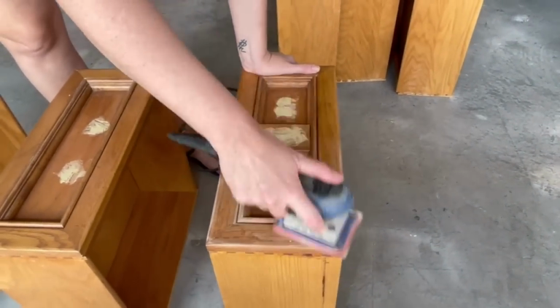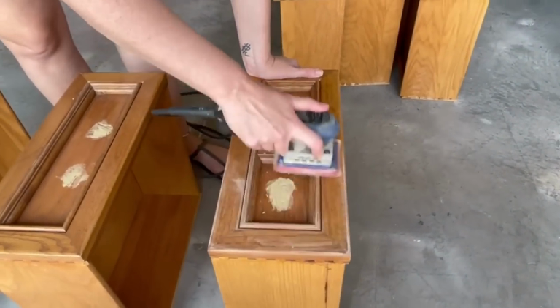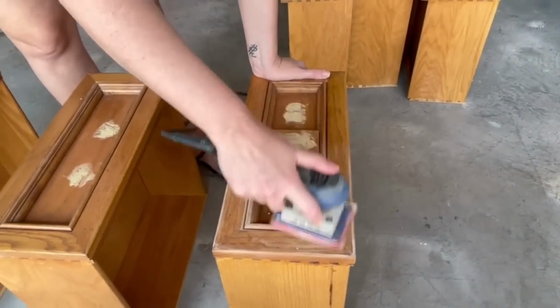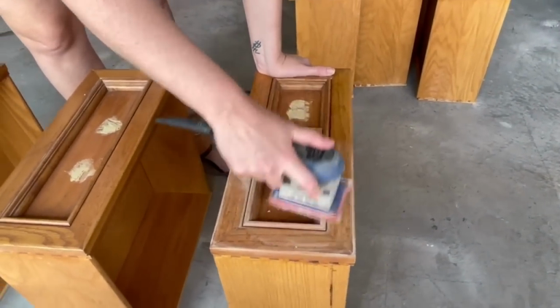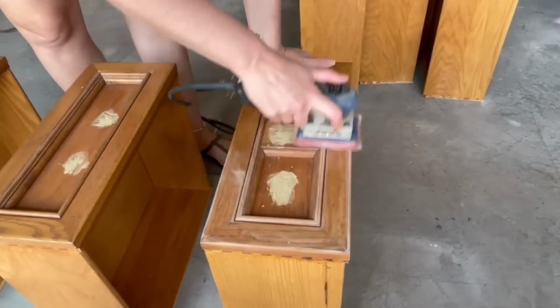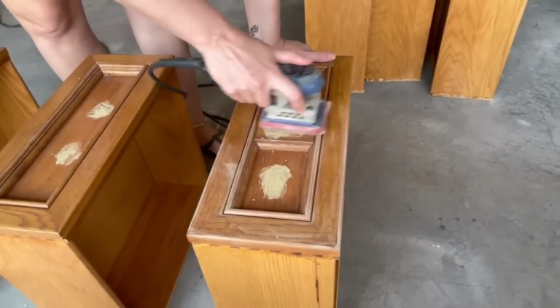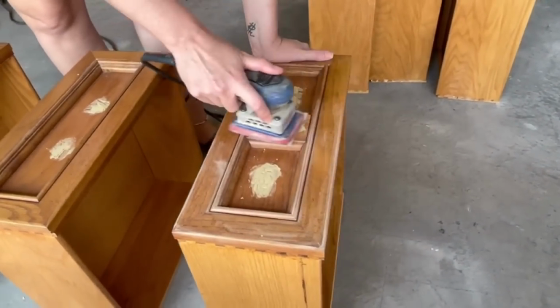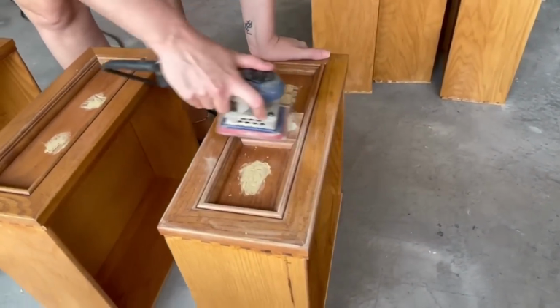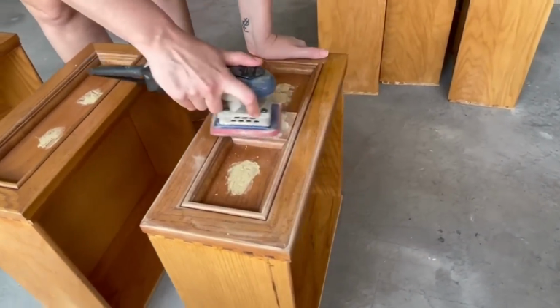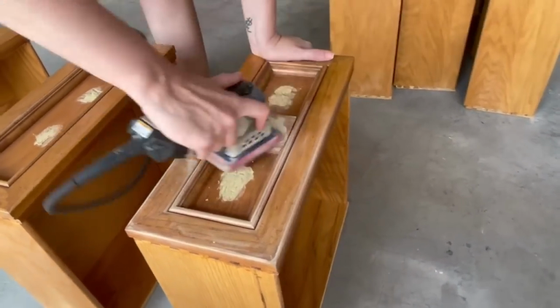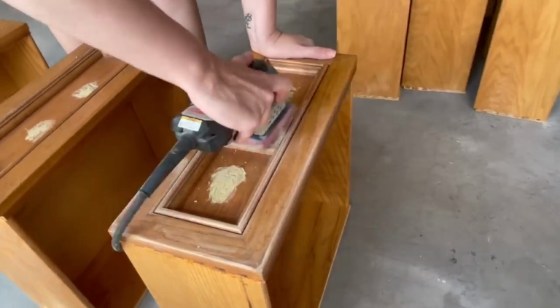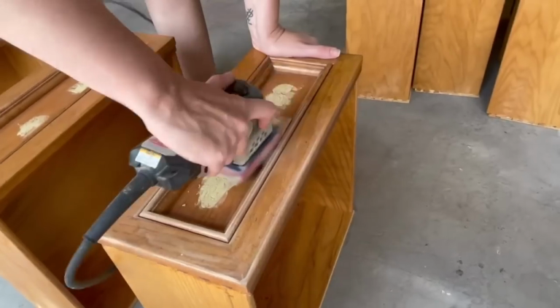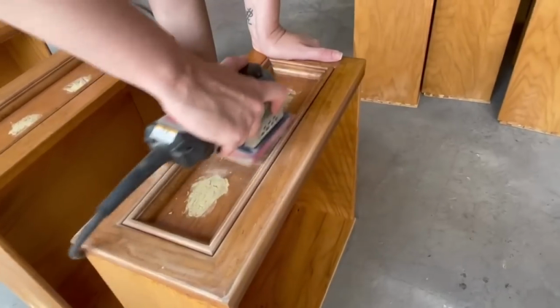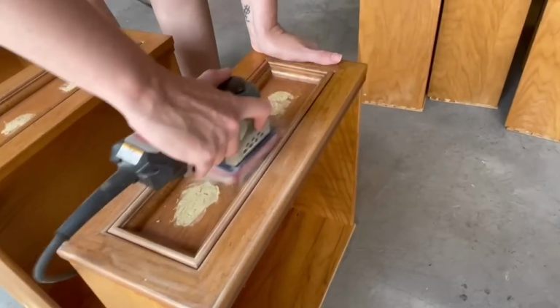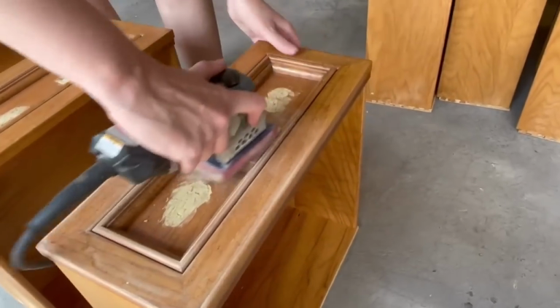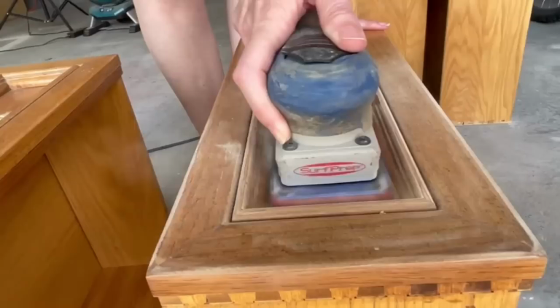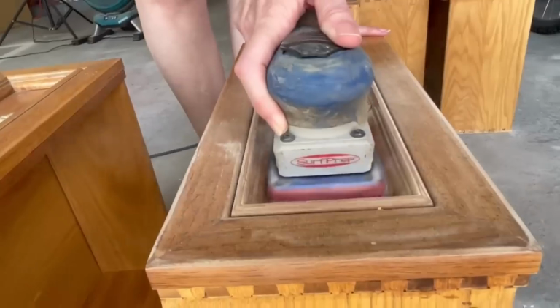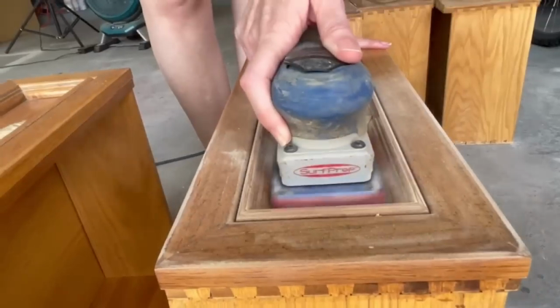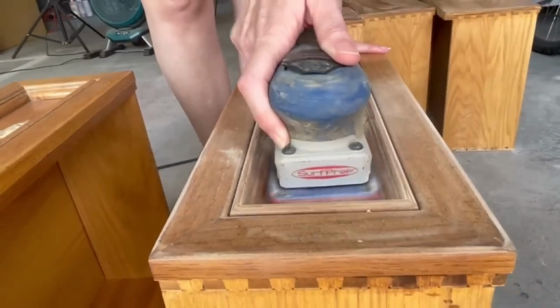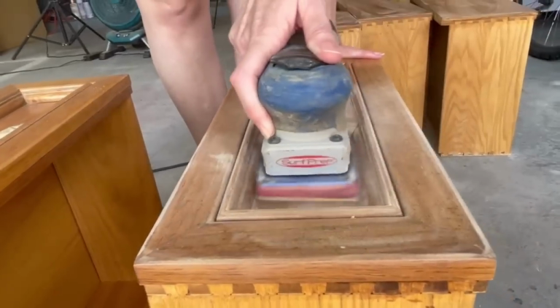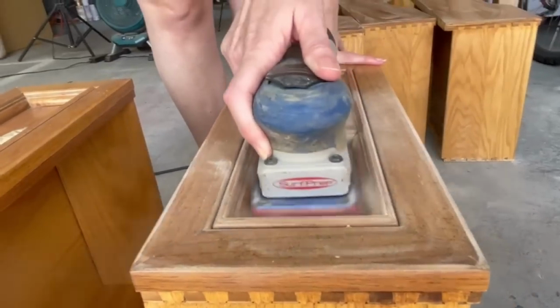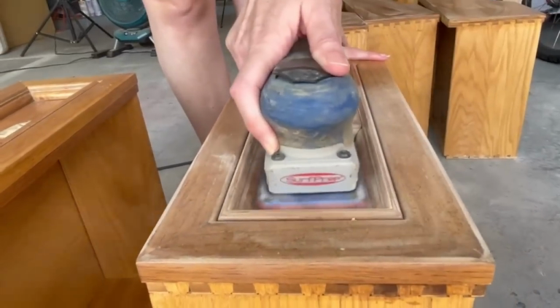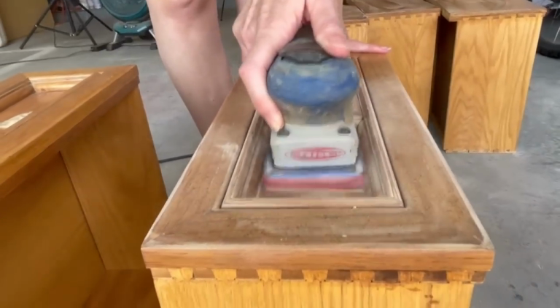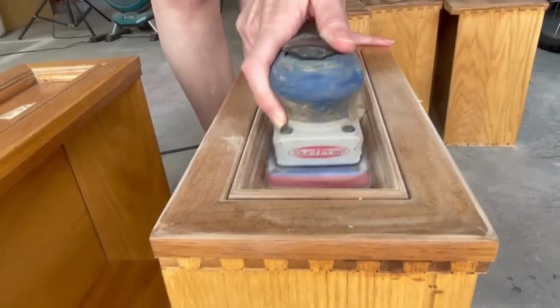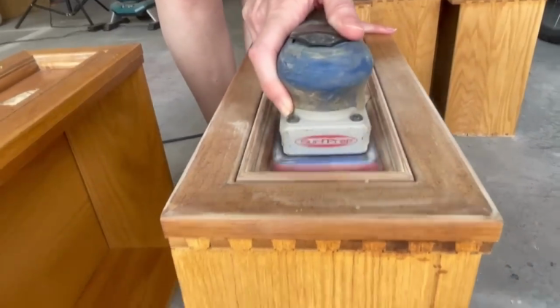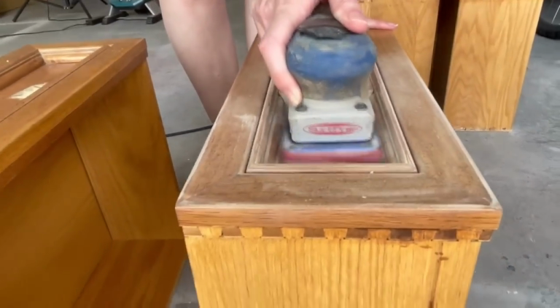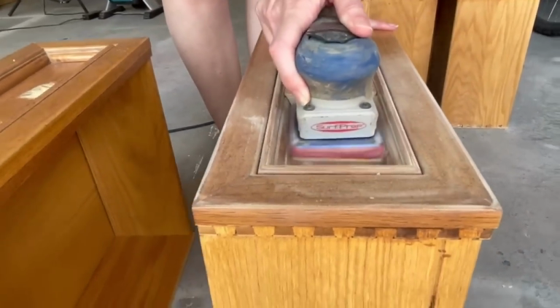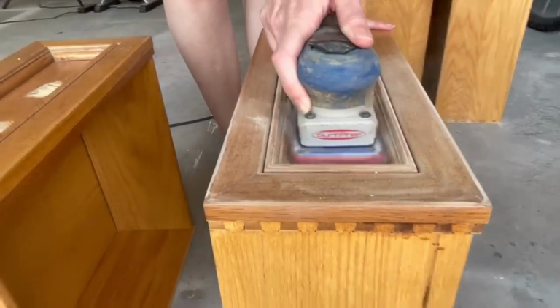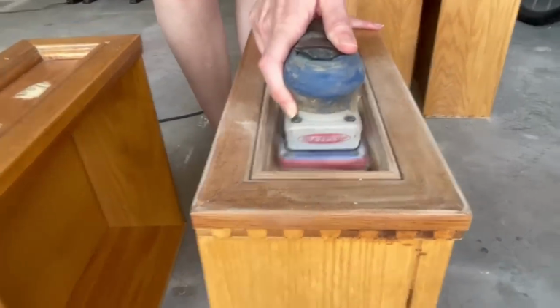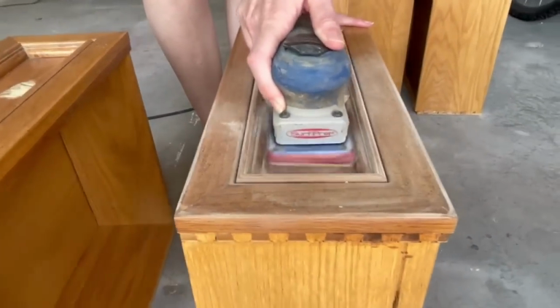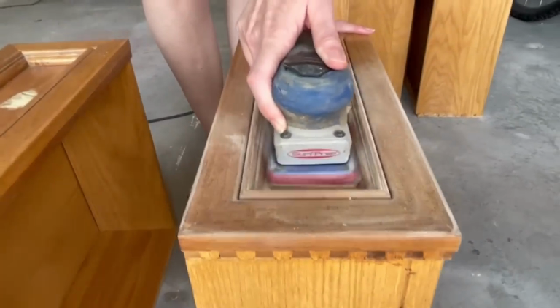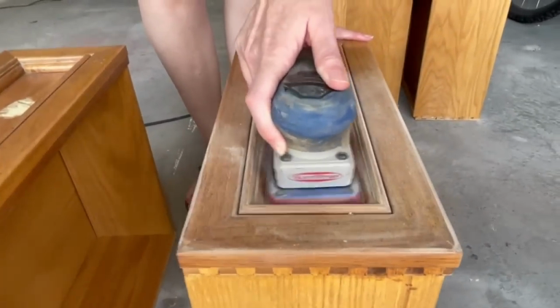Next, I'll use my SurfPrep sander to give everything a good scuff sand and smooth down the hardware holes that I filled with some wood fill.